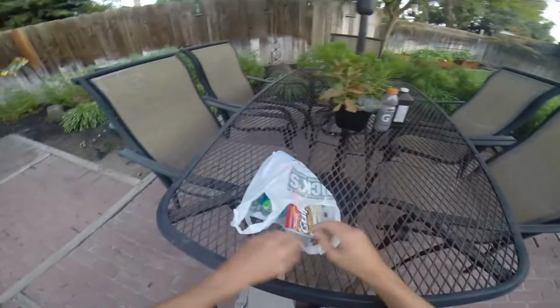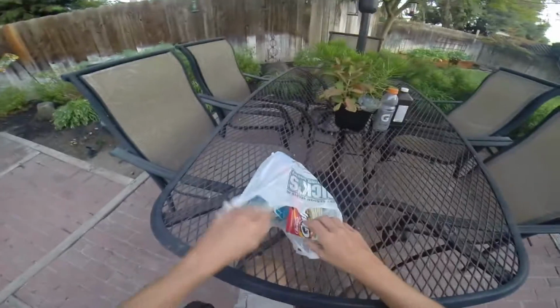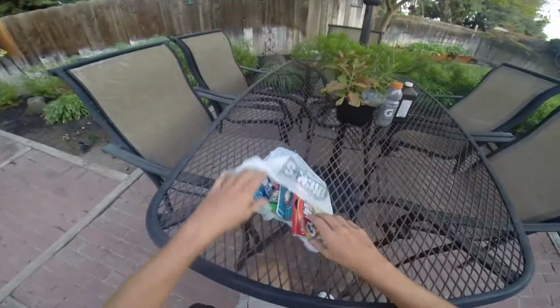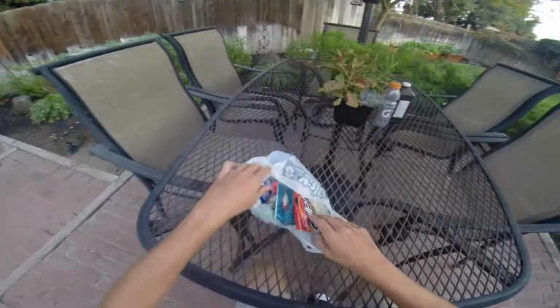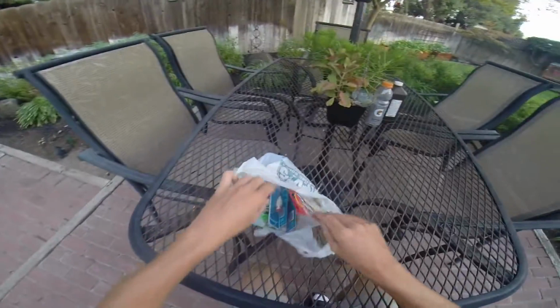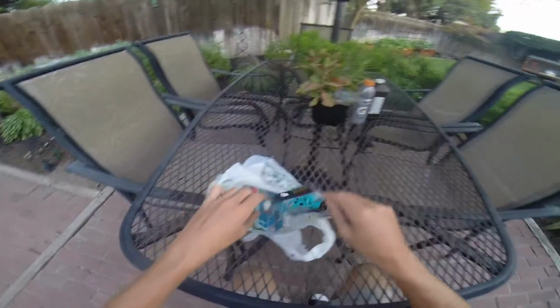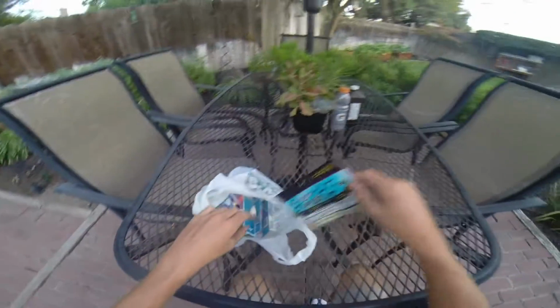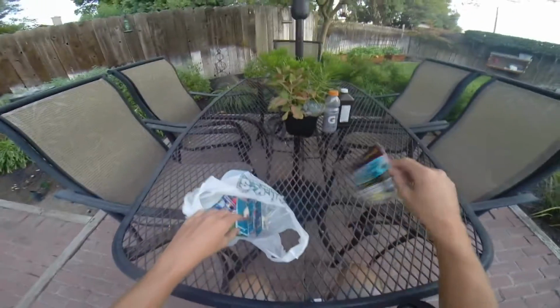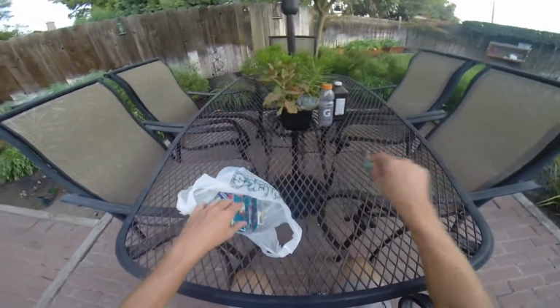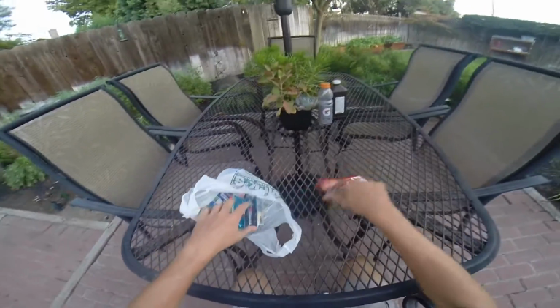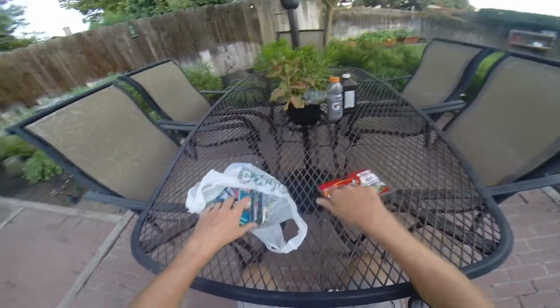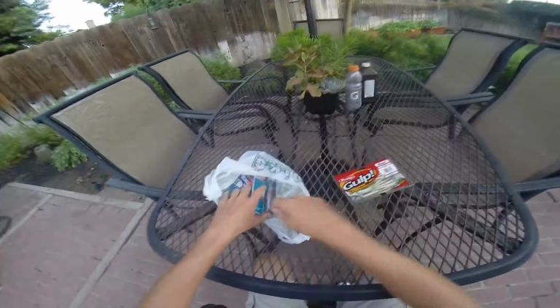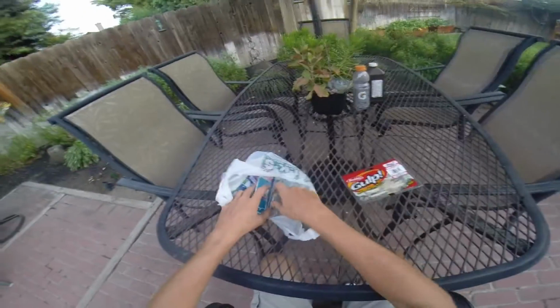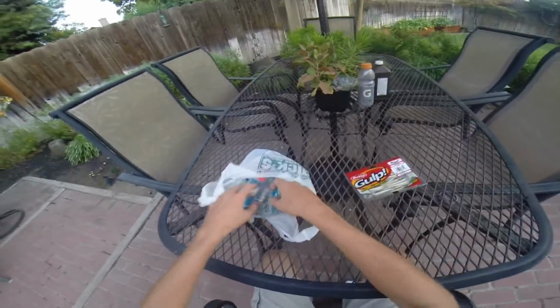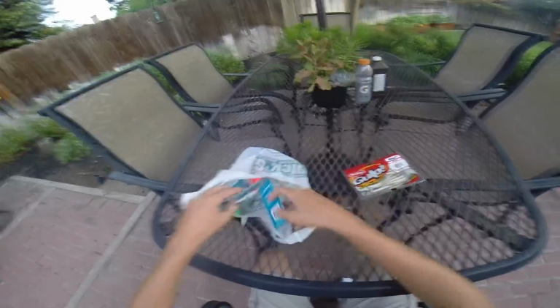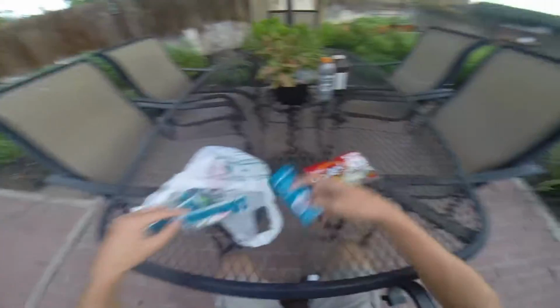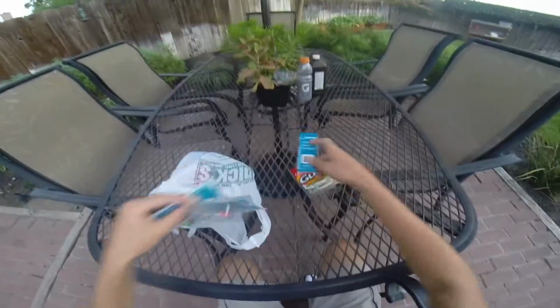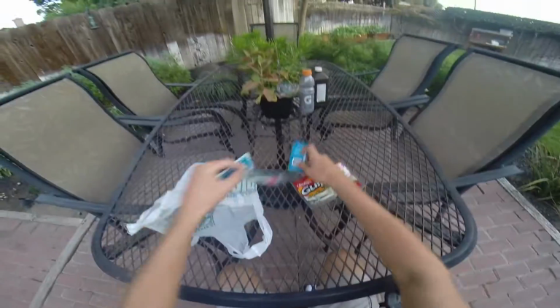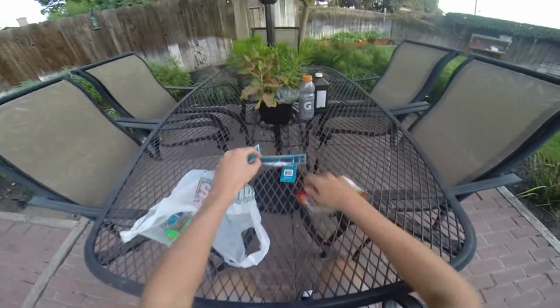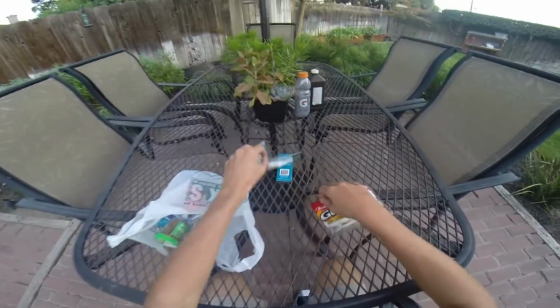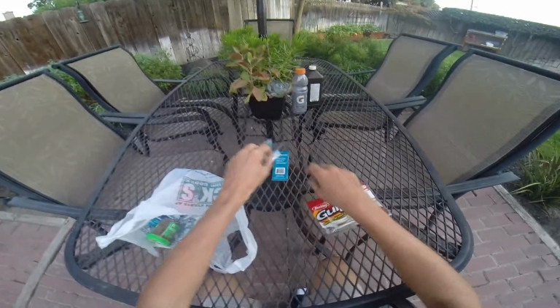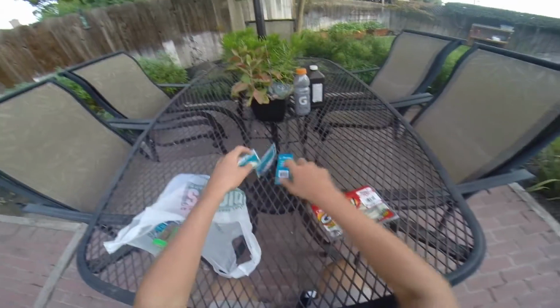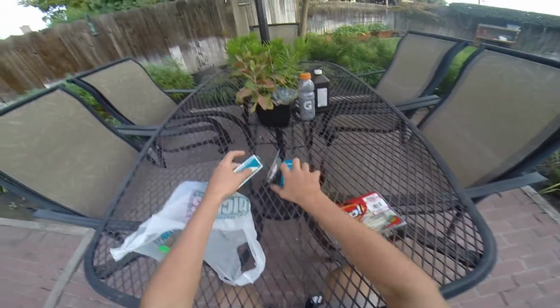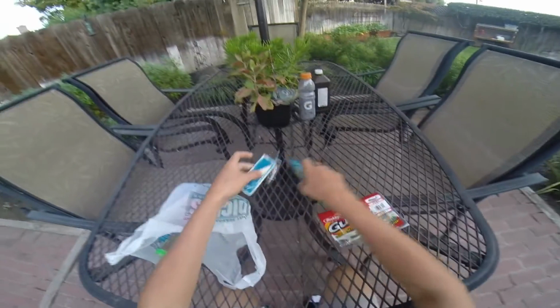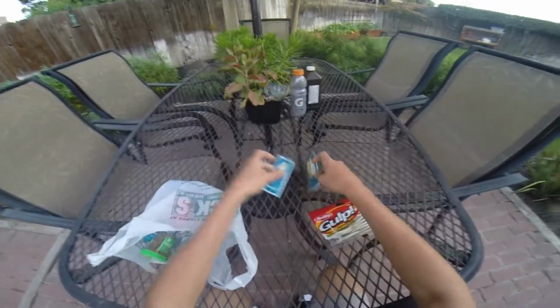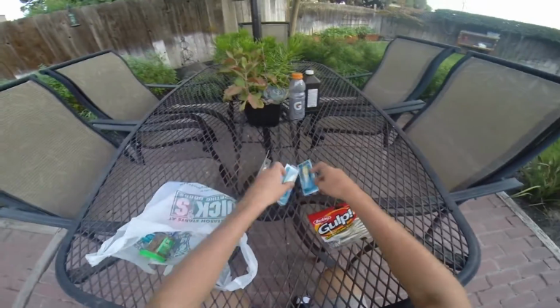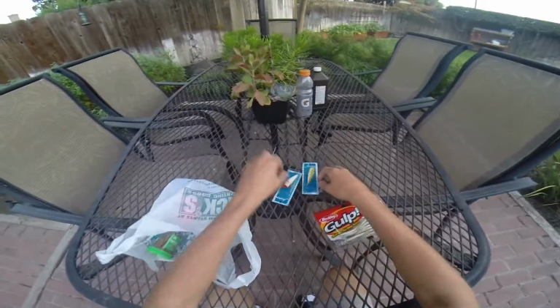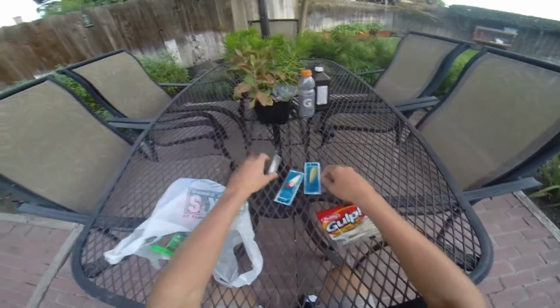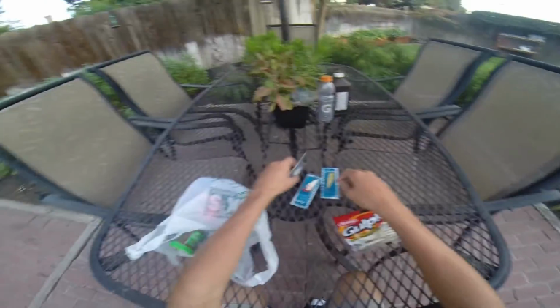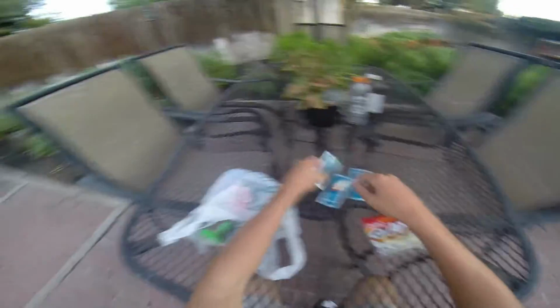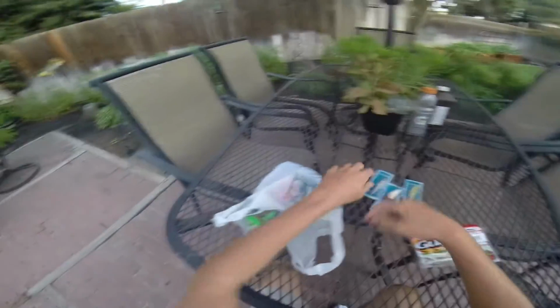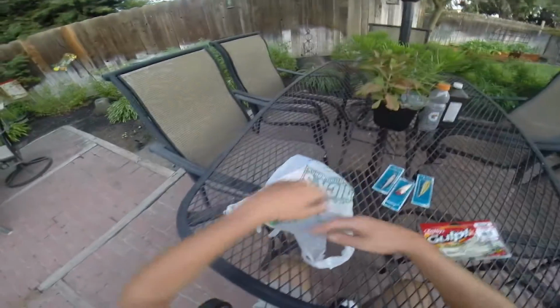Welcome back to another episode of the Furay Experience. Let me show you guys what I got — just got back from Dick's Sporting Goods.